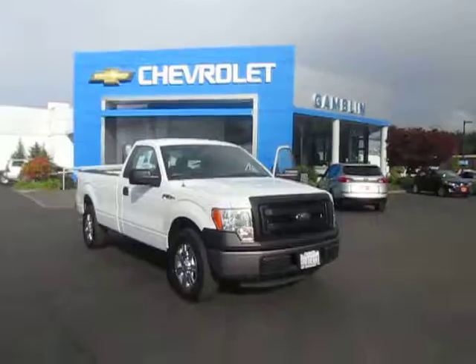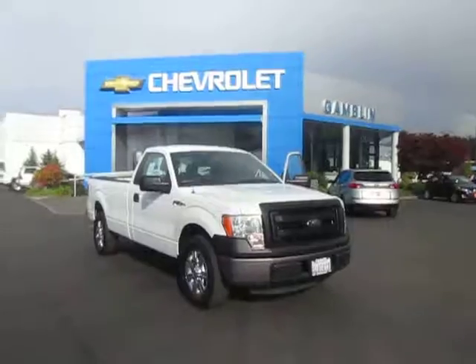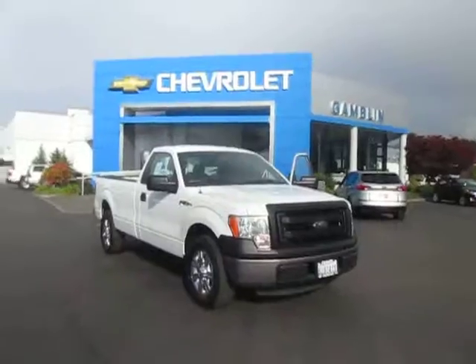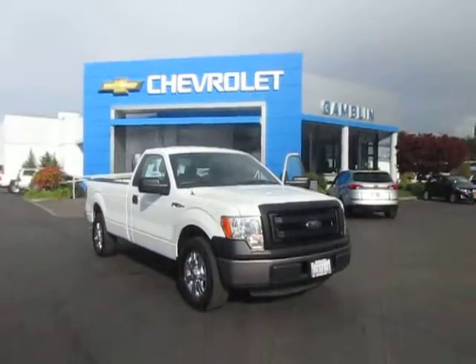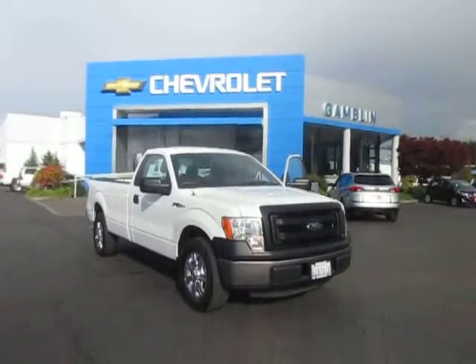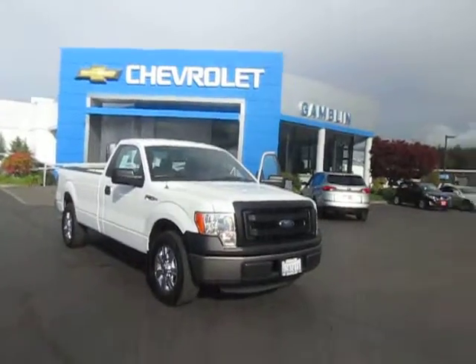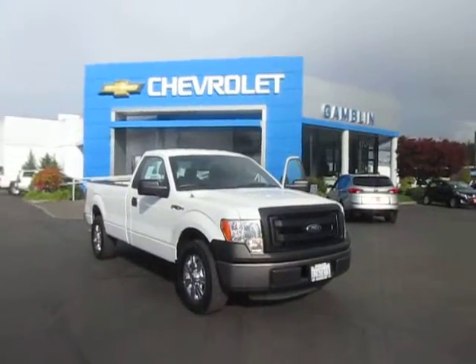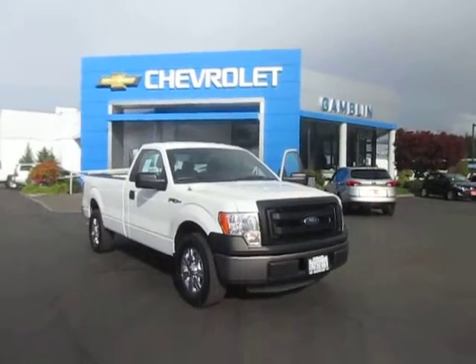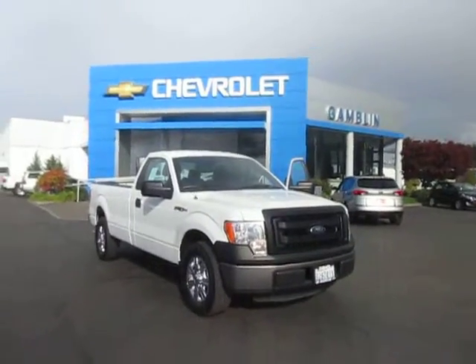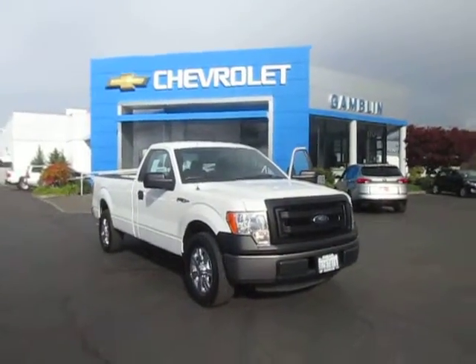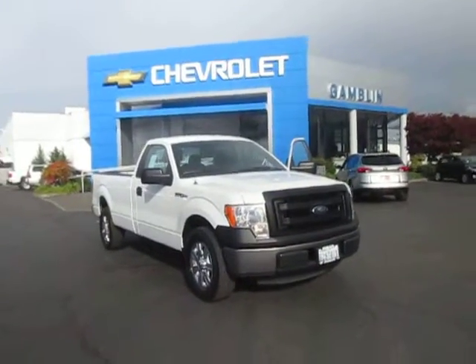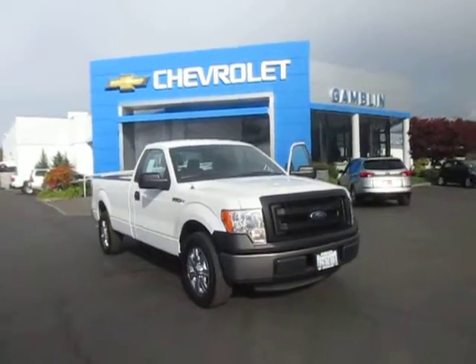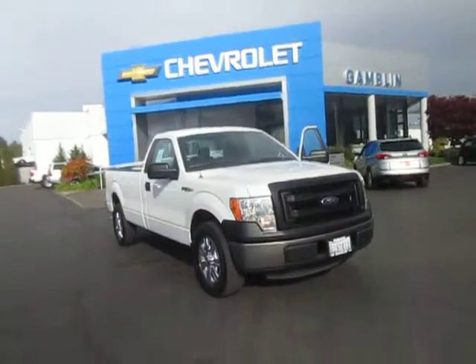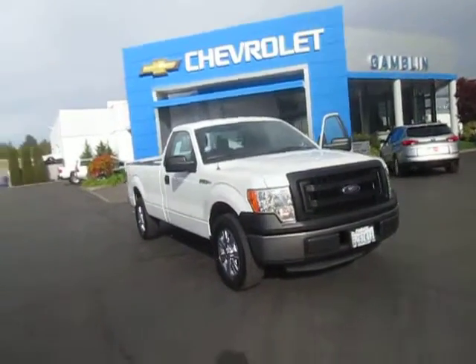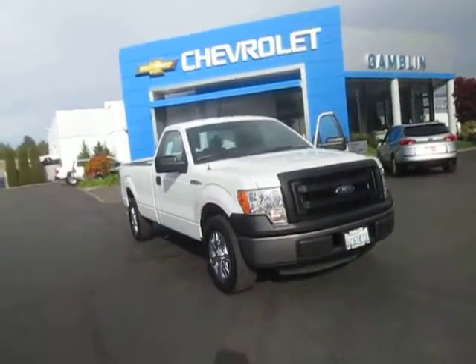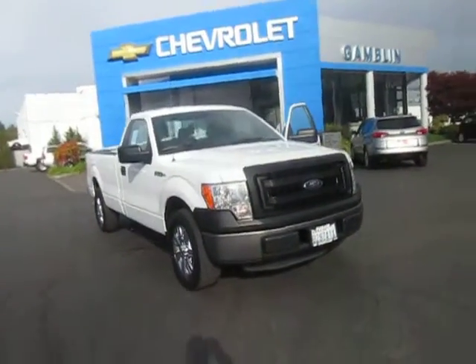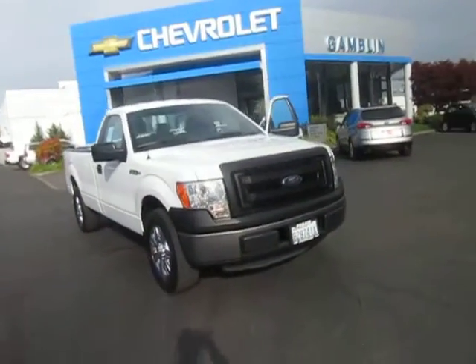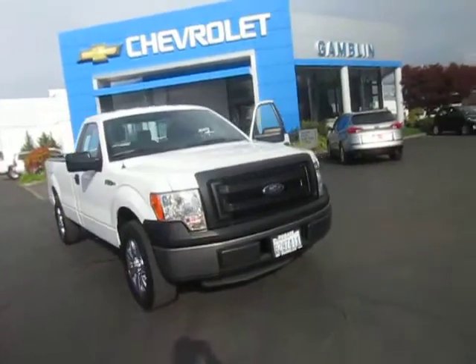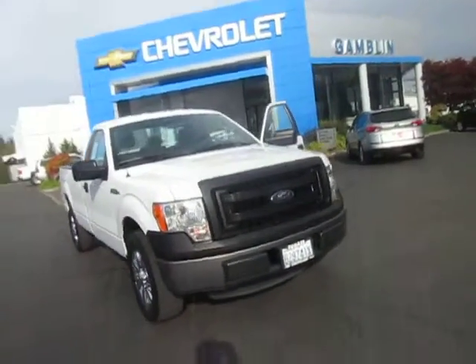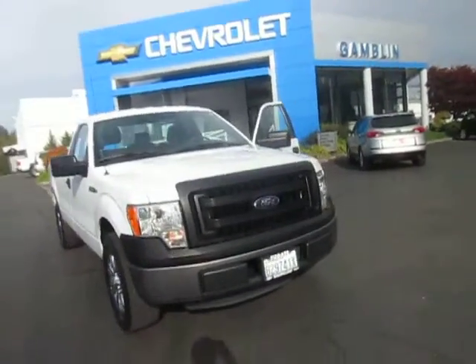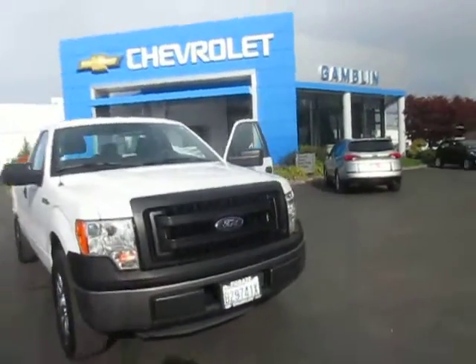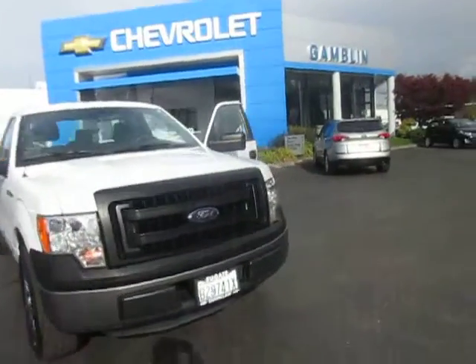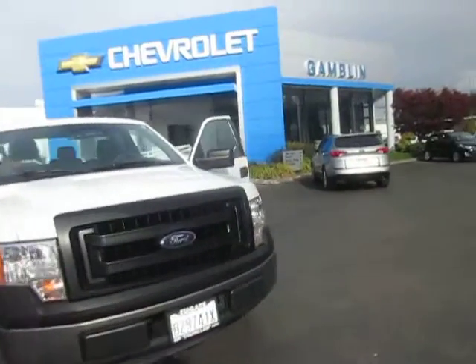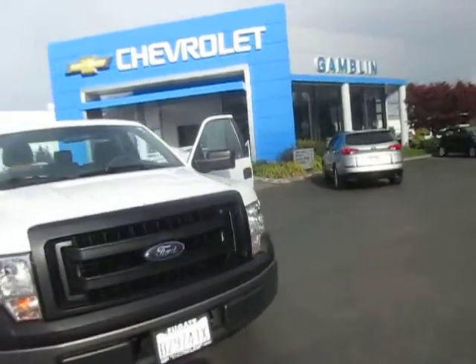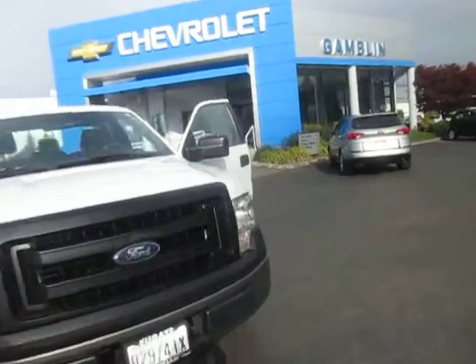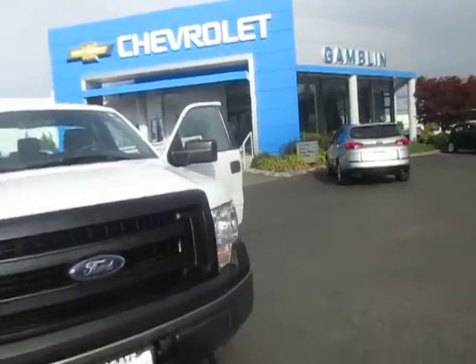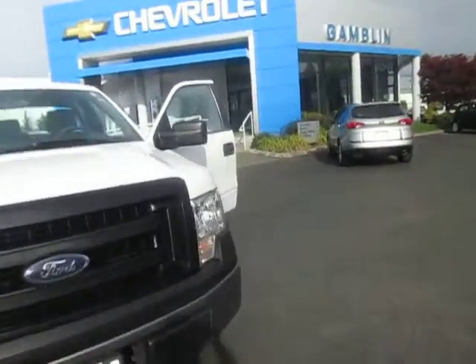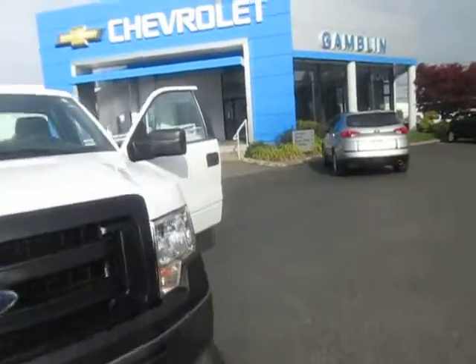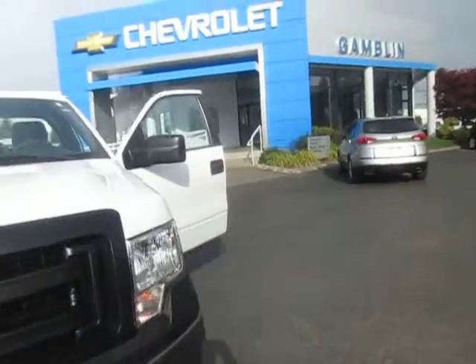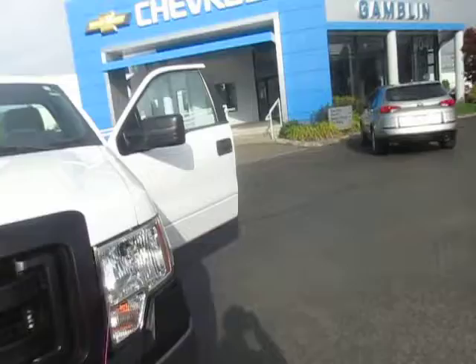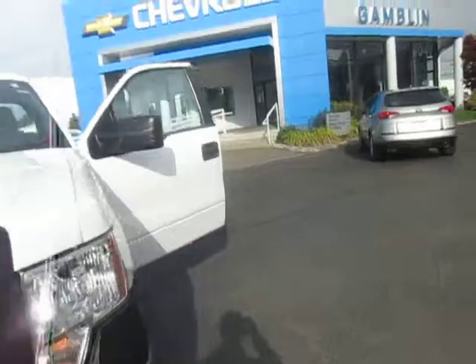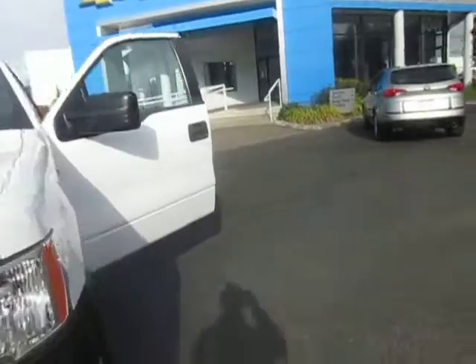Hi guys, welcome back to Gamble Motors here in Enumclaw, Washington. Today we have this 2013 Ford F-150.